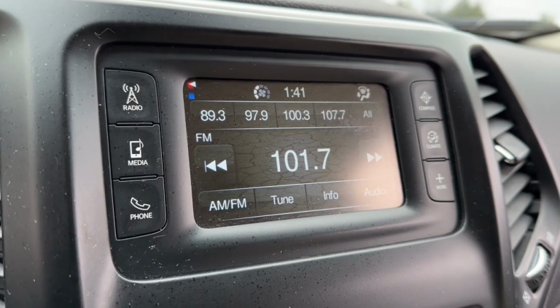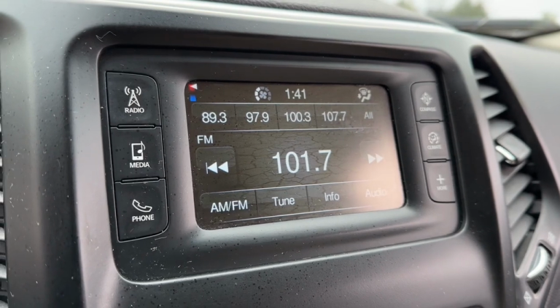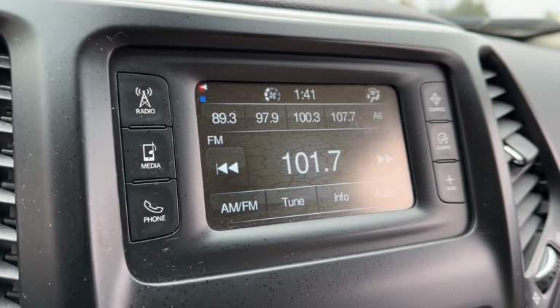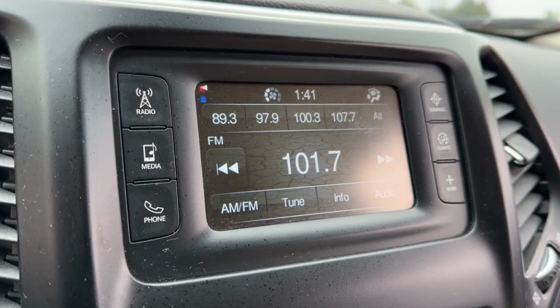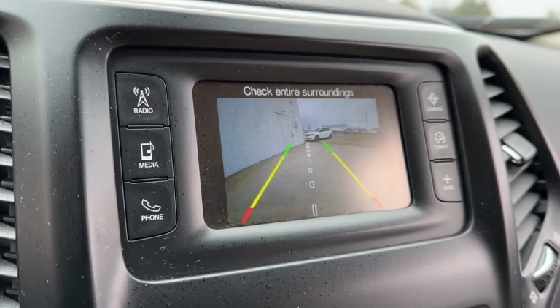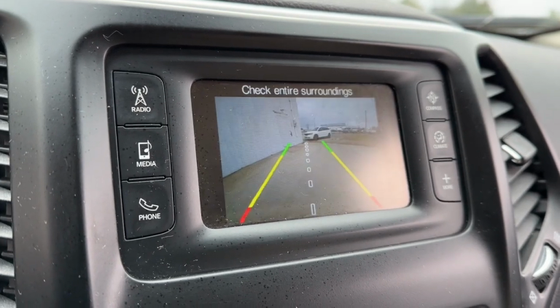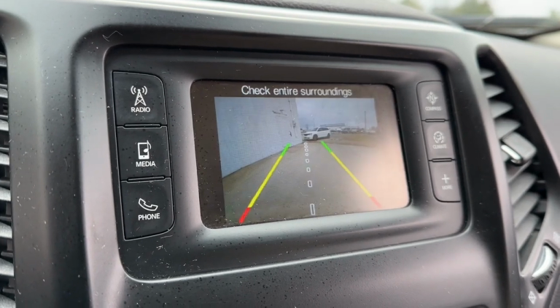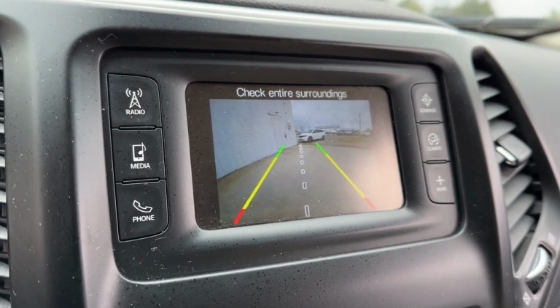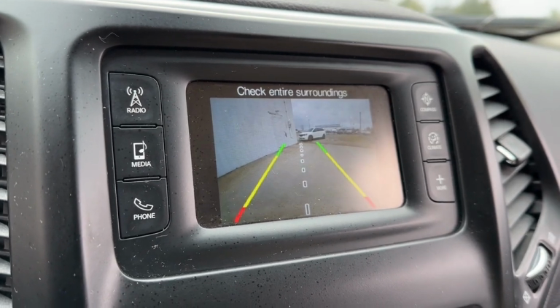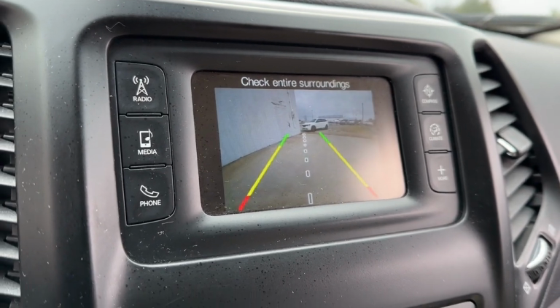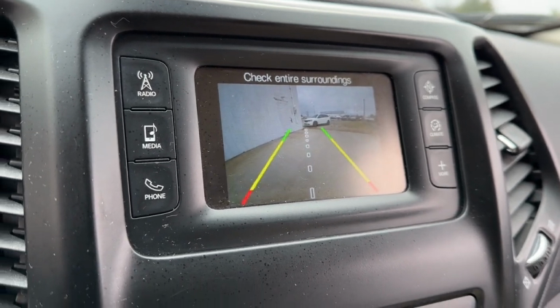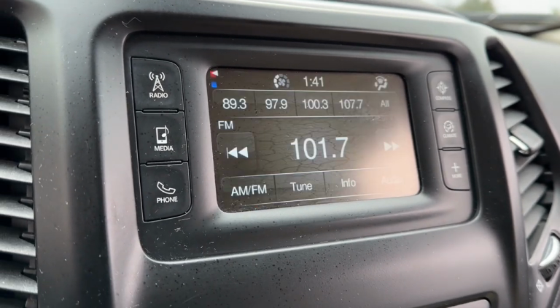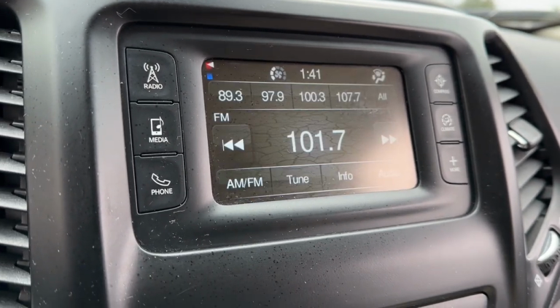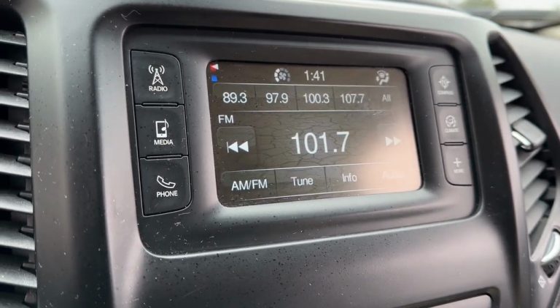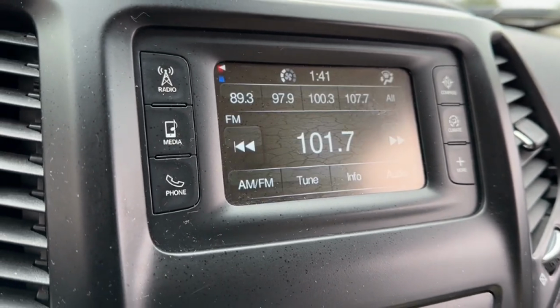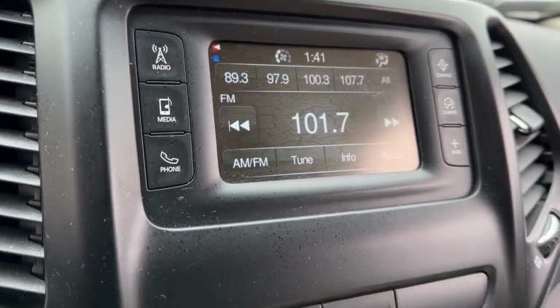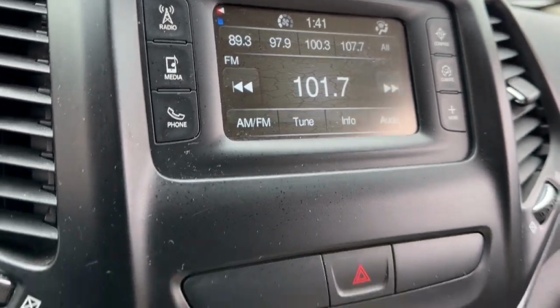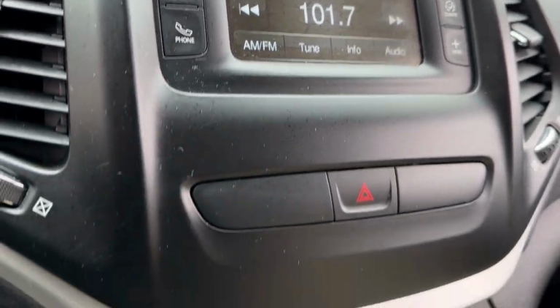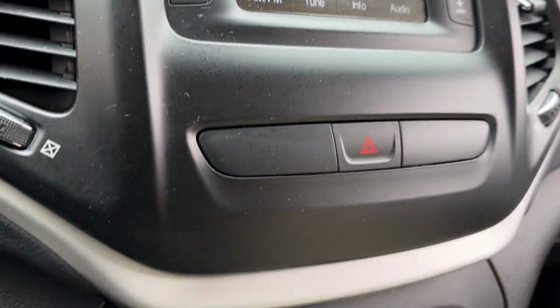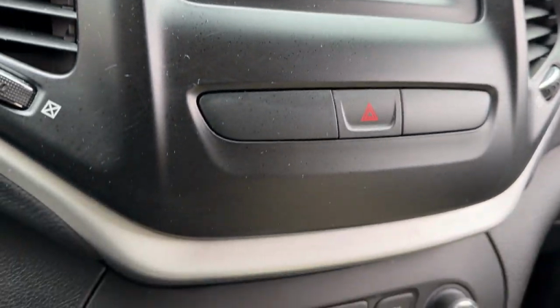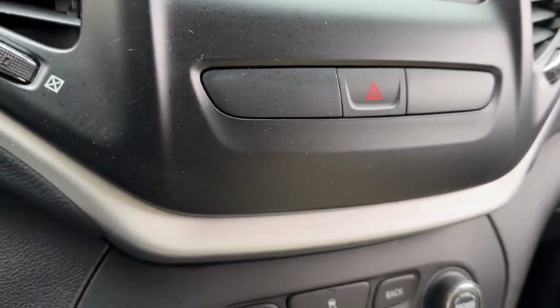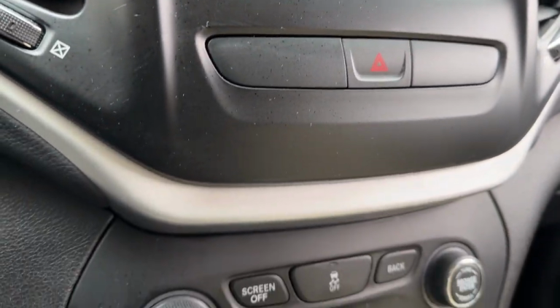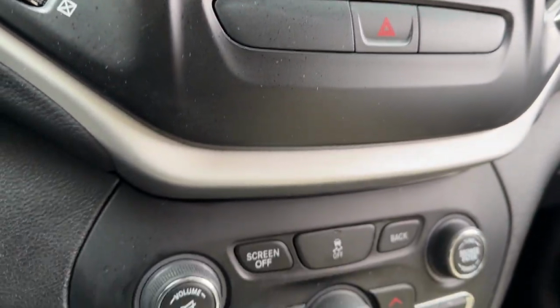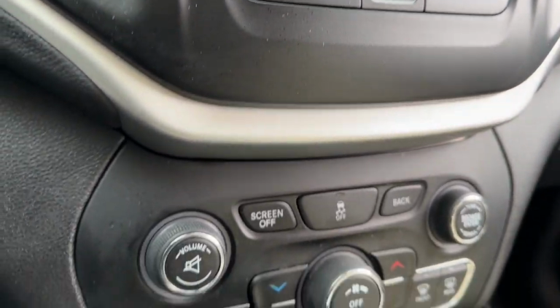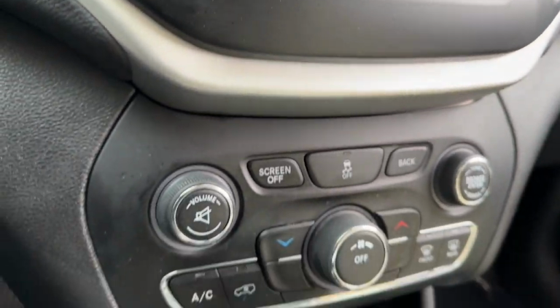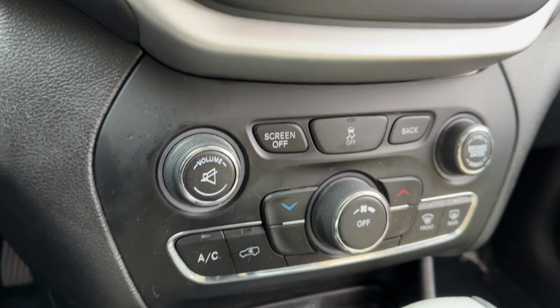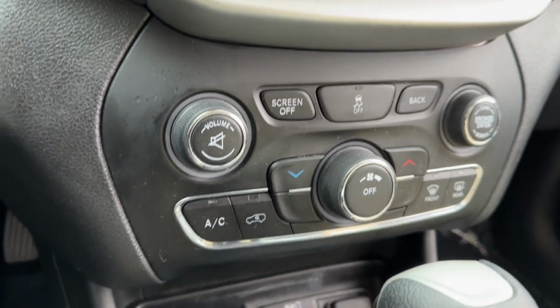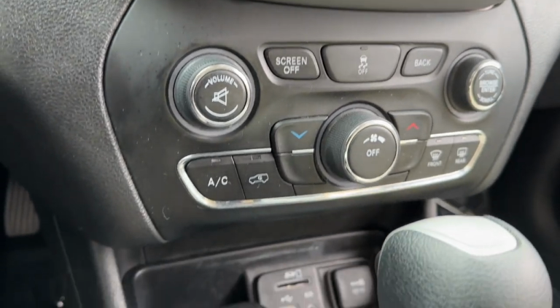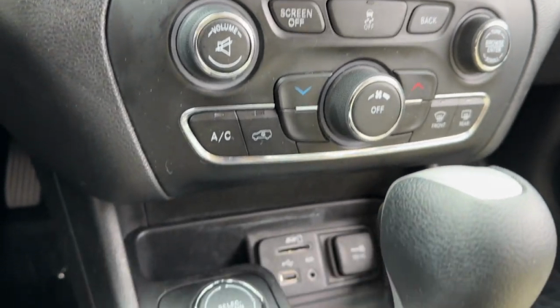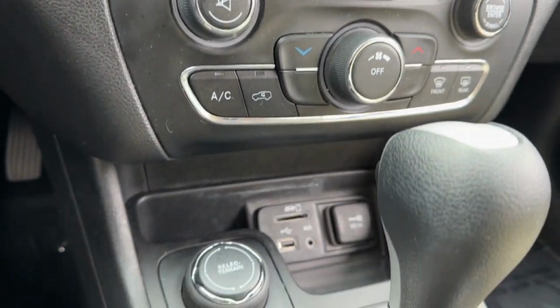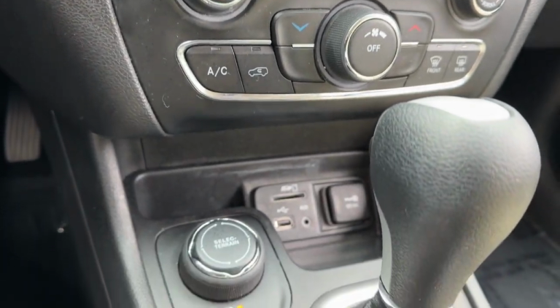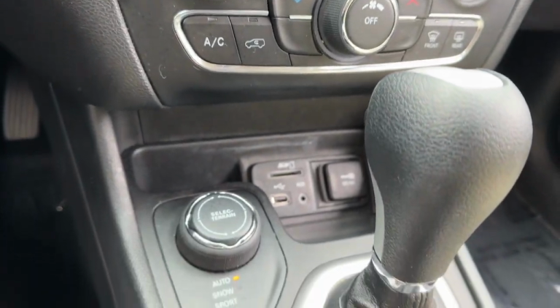Fog lamps, Bluetooth connection, aluminum wheels, heated front seat, leather wrapped steering wheel.